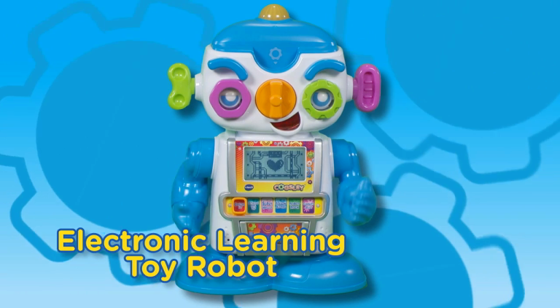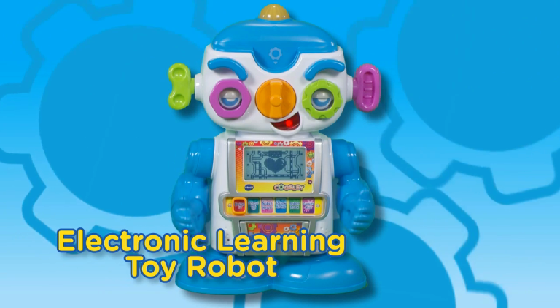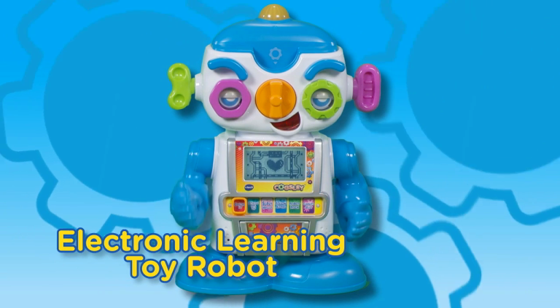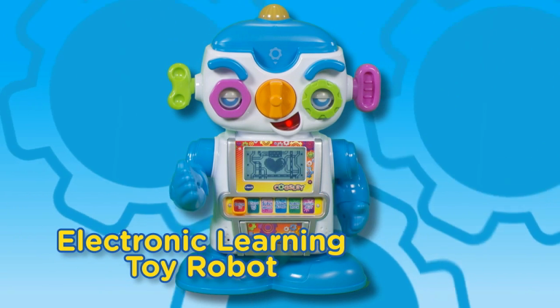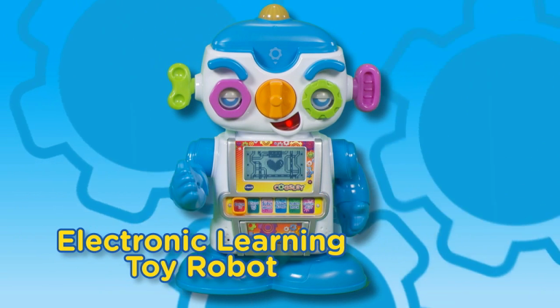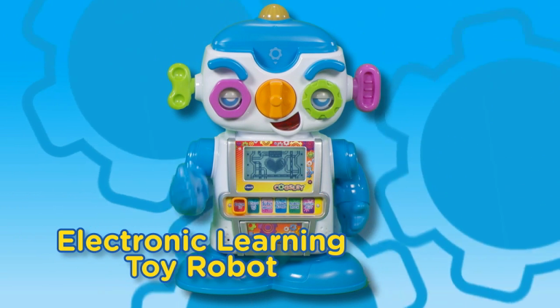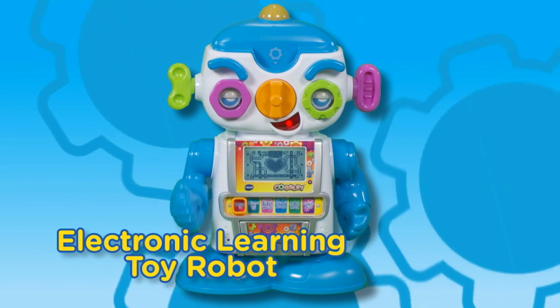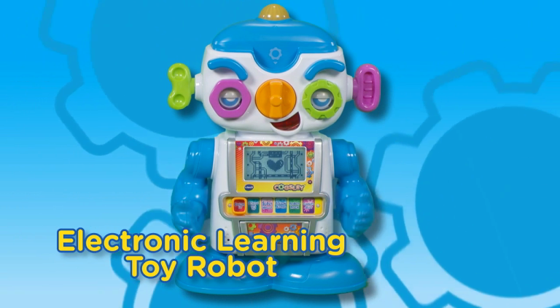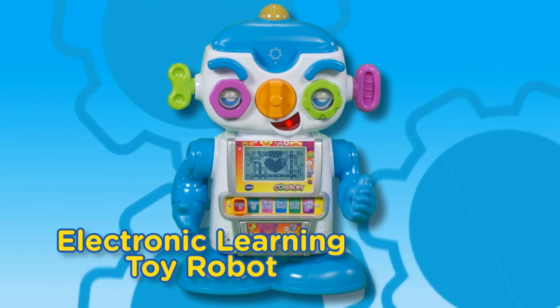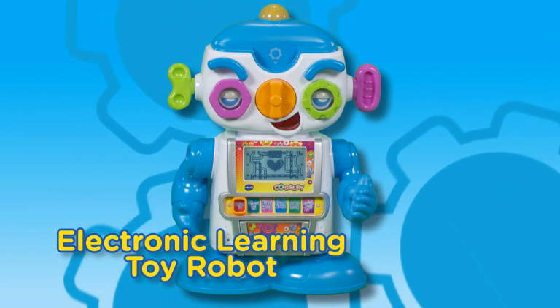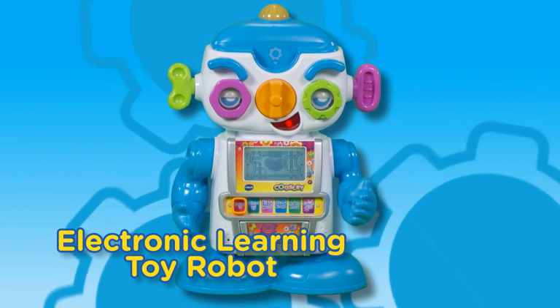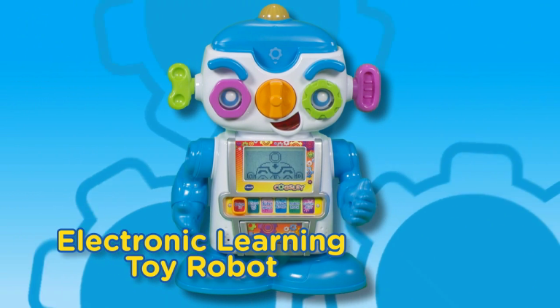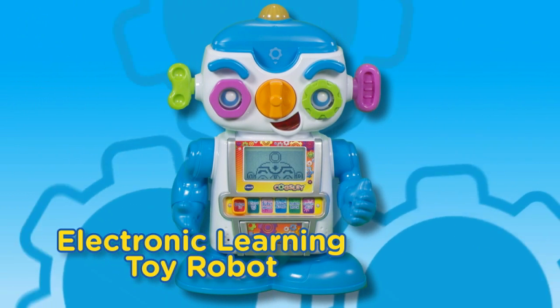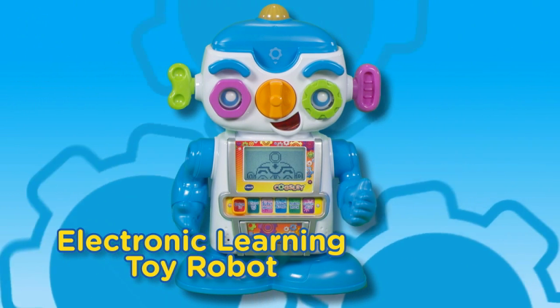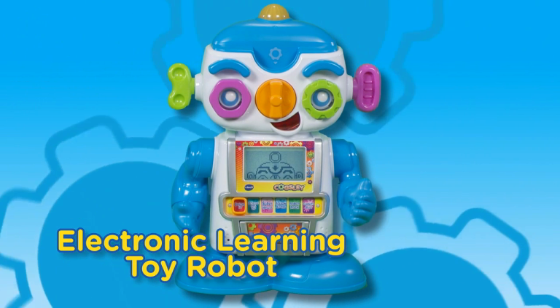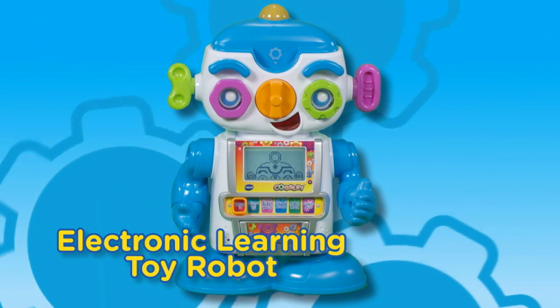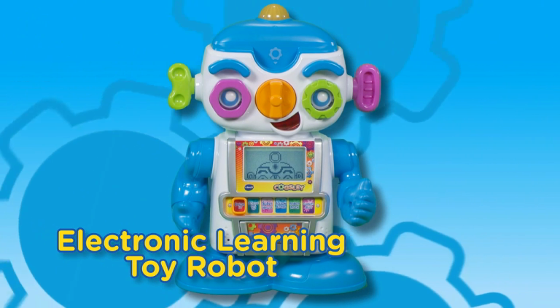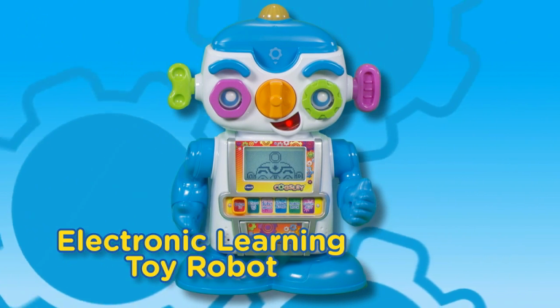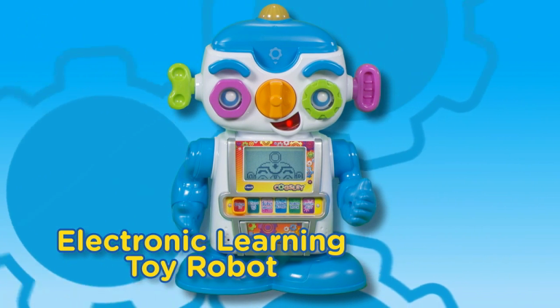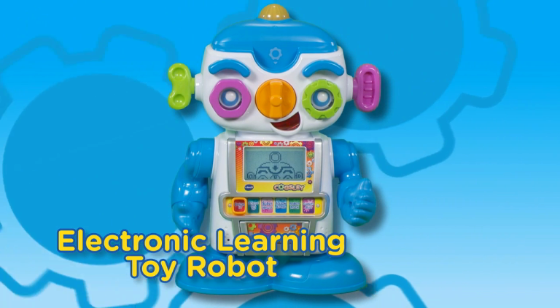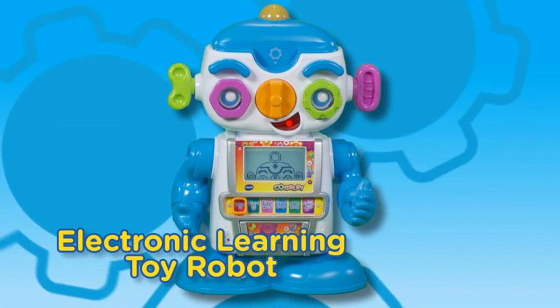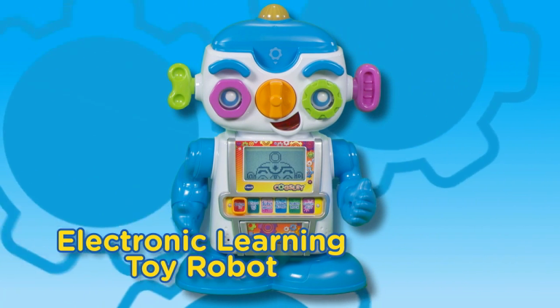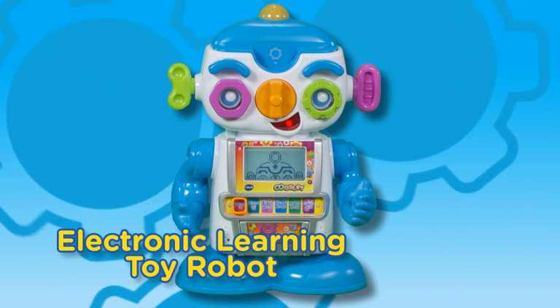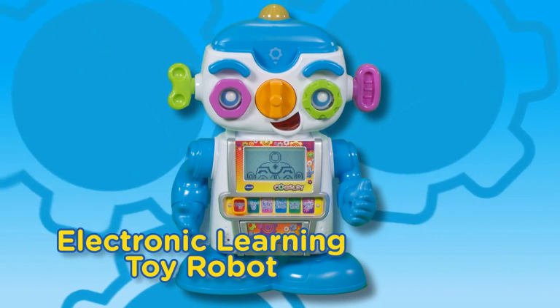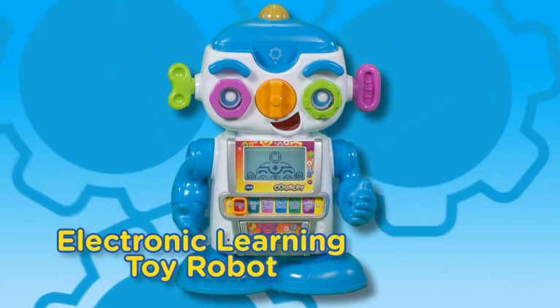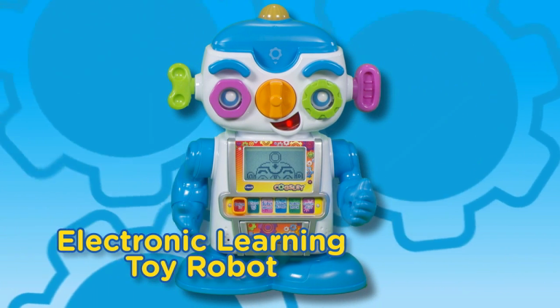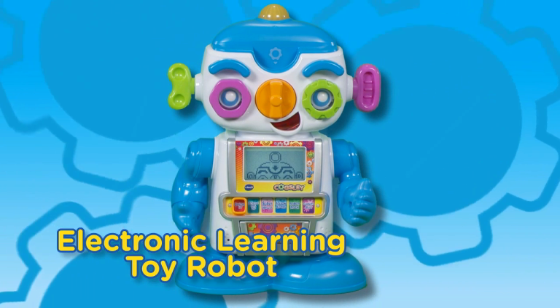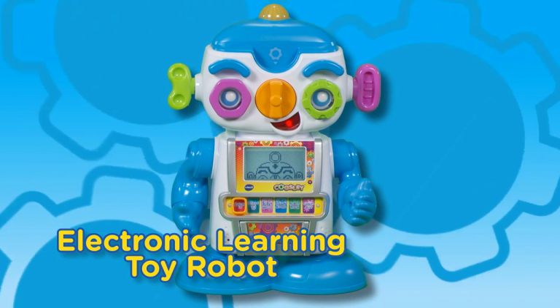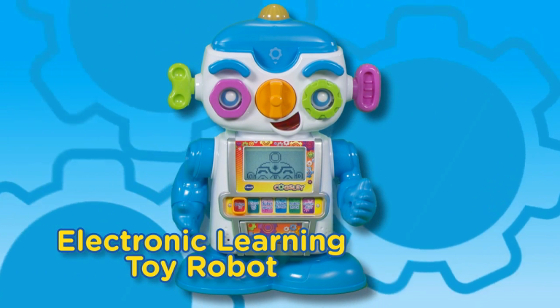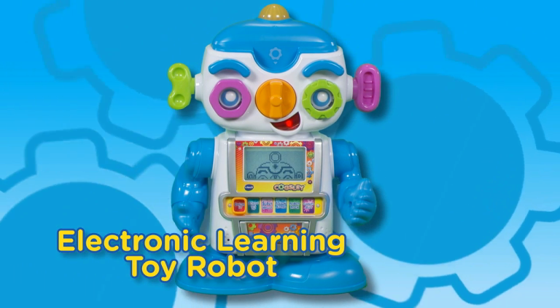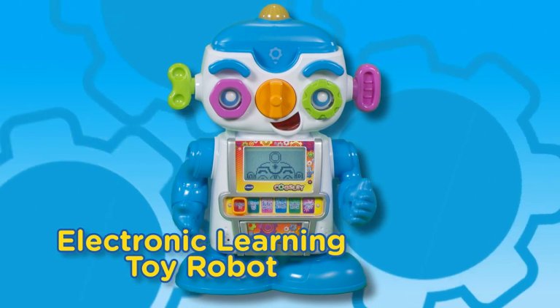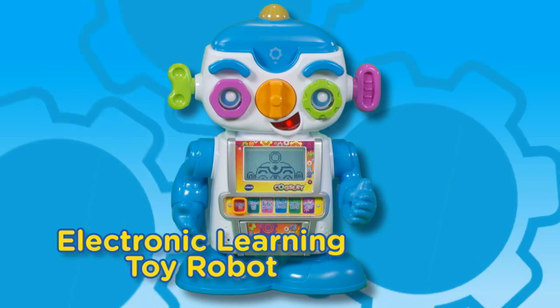Oh, hello. Thanks for waking me up. I'm your robot pal. Let's play and learn together.